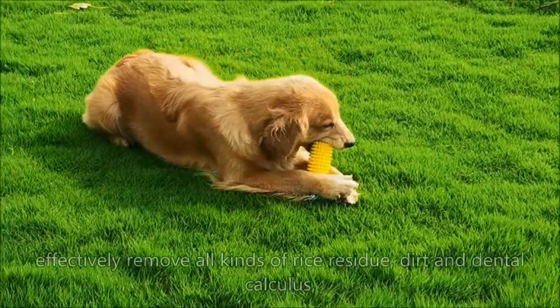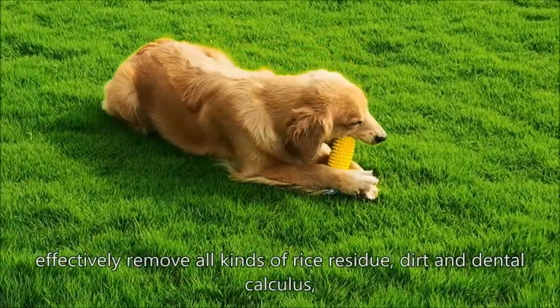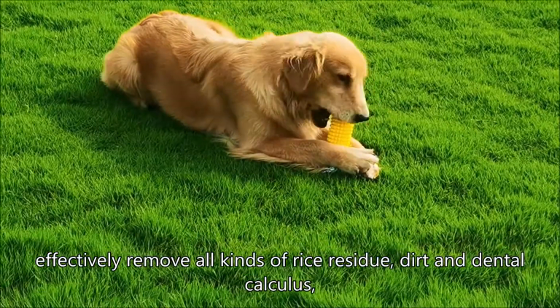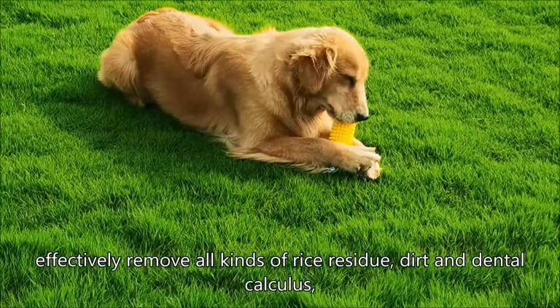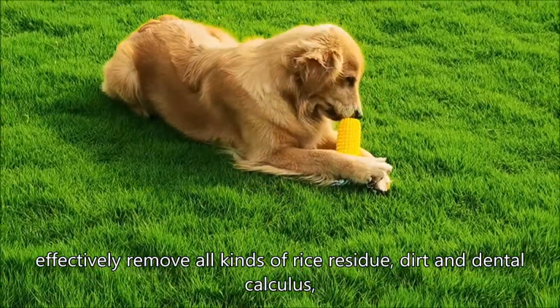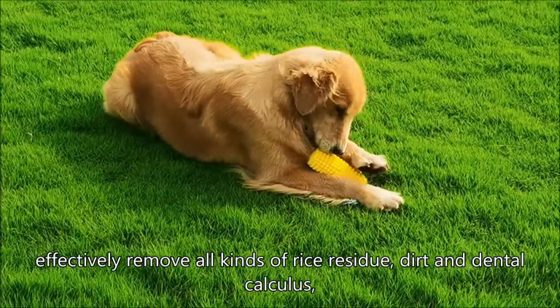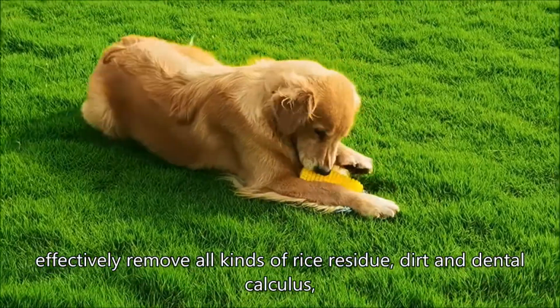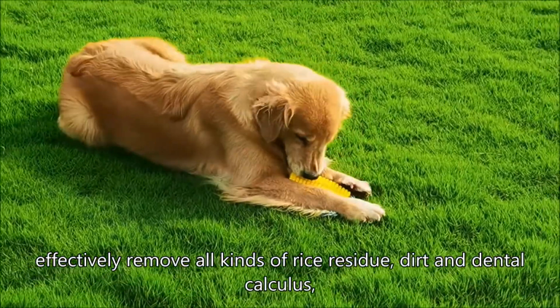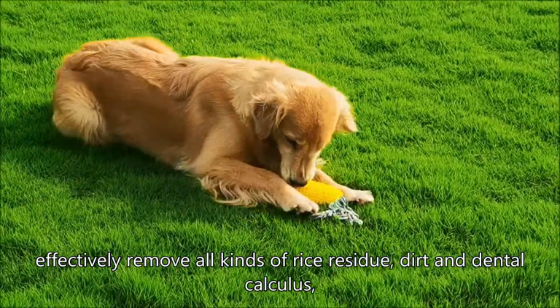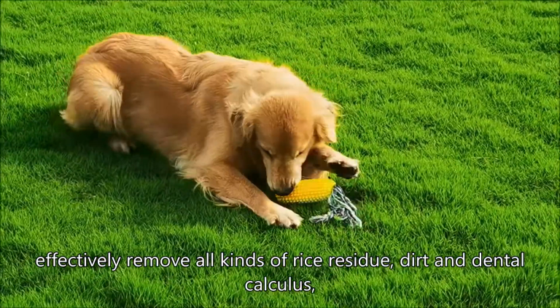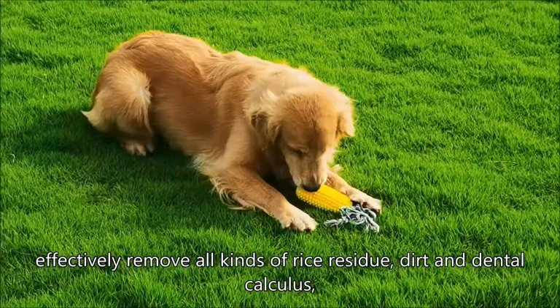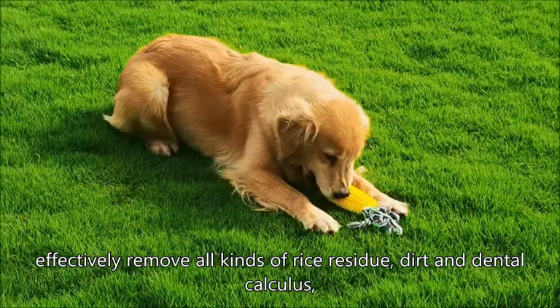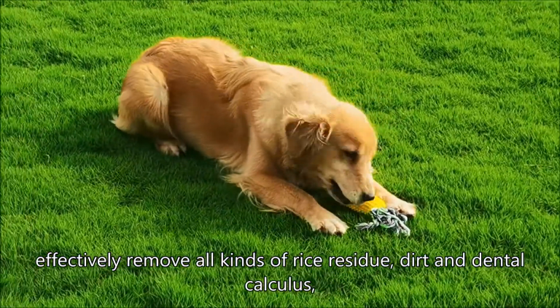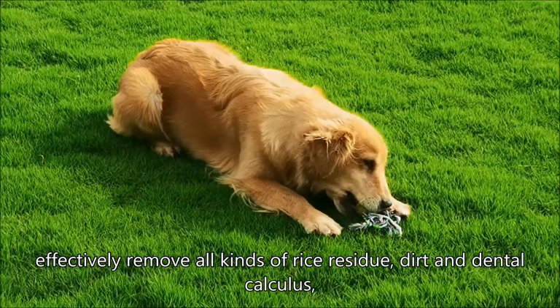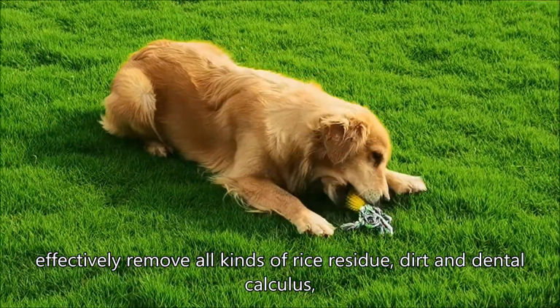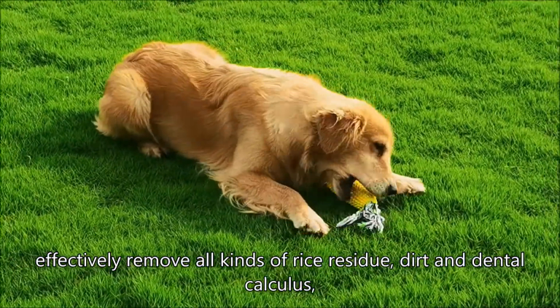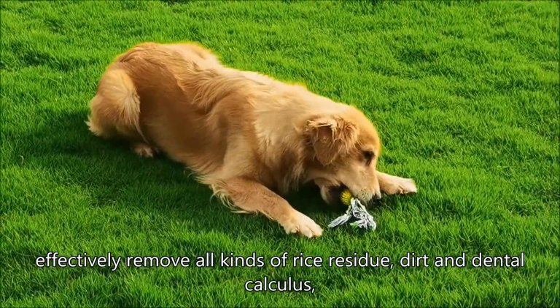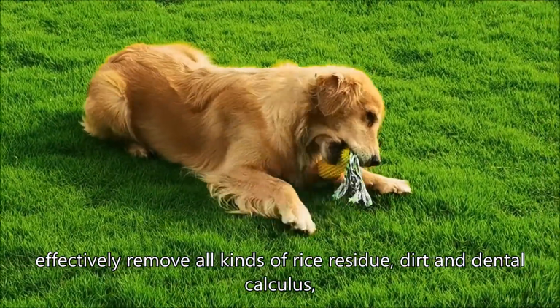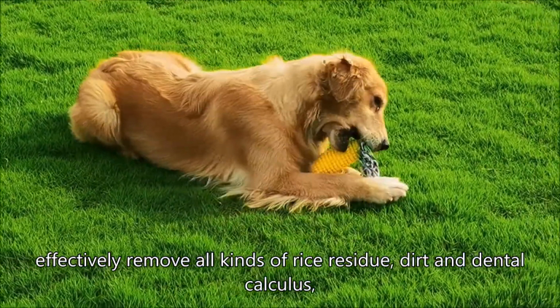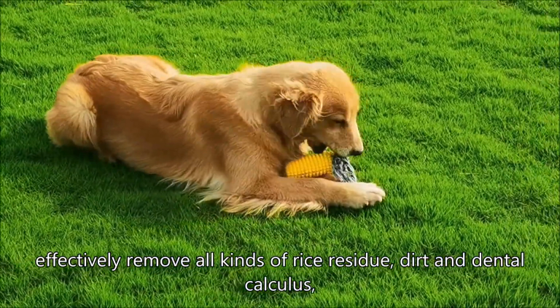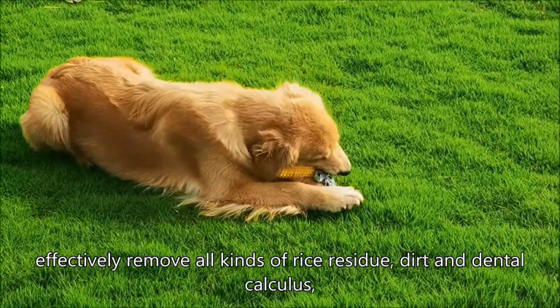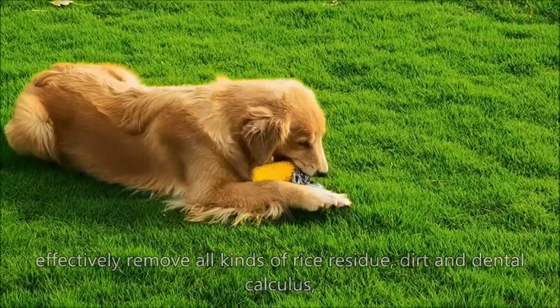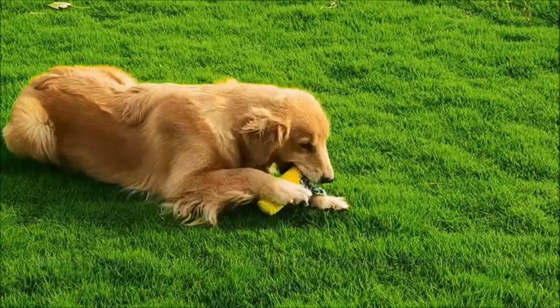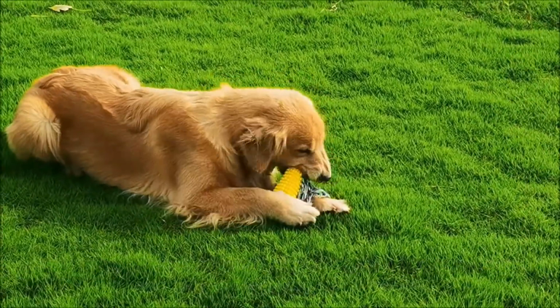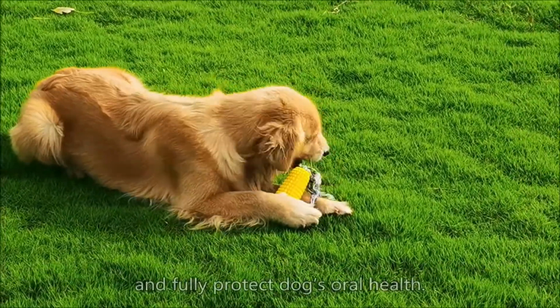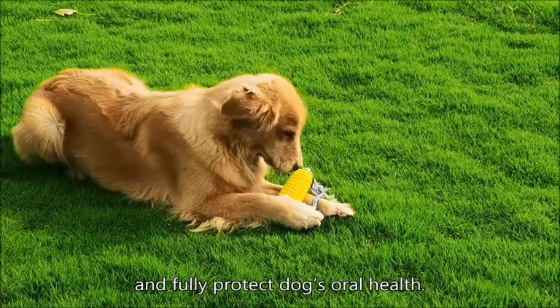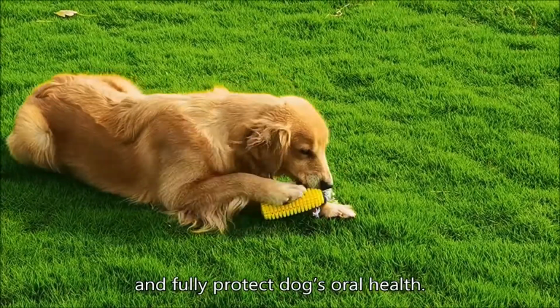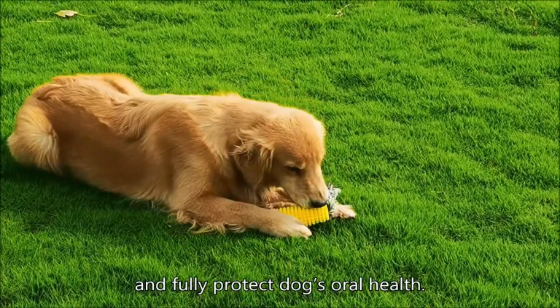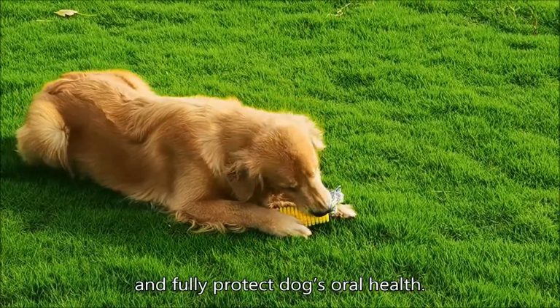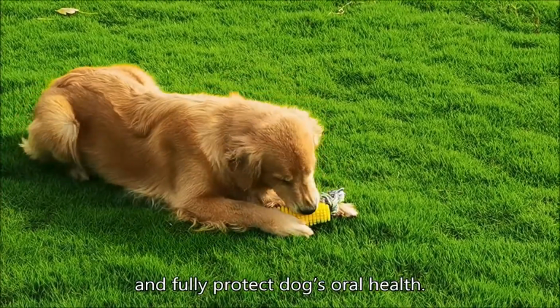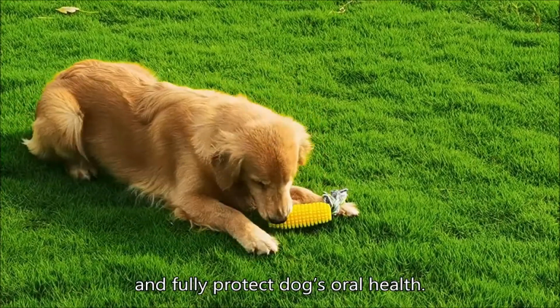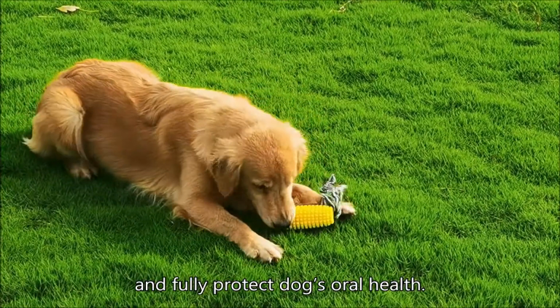Effectively remove all kinds of food residue, dirt and dental calculus, and fully protect the dog's oral health.